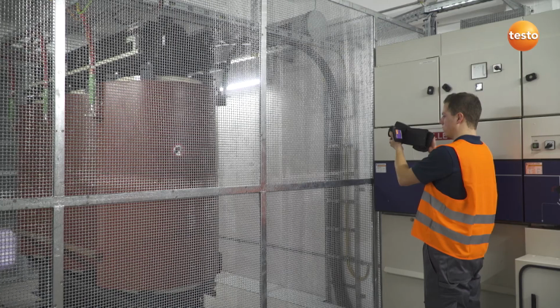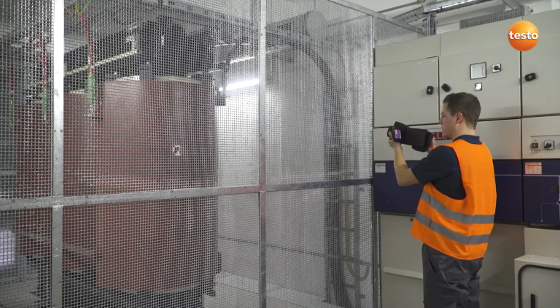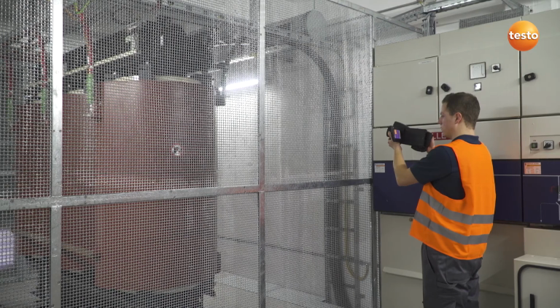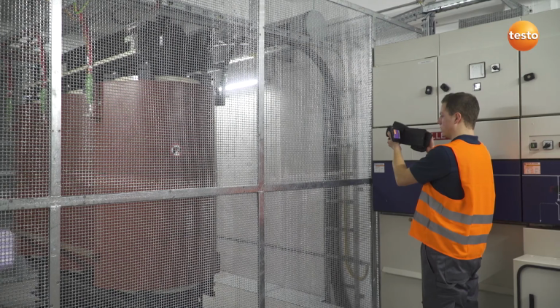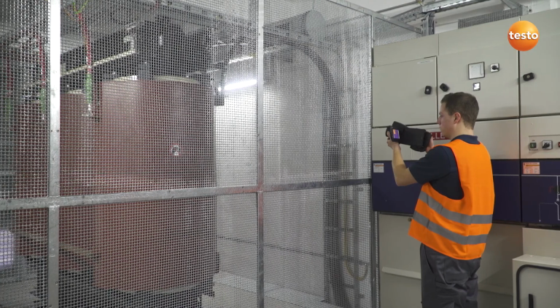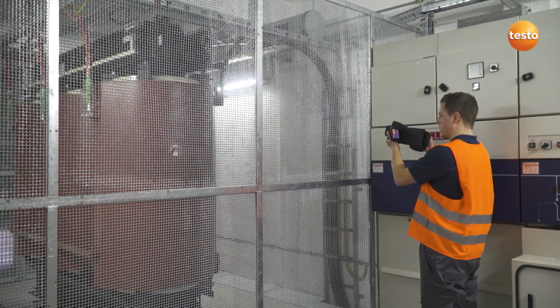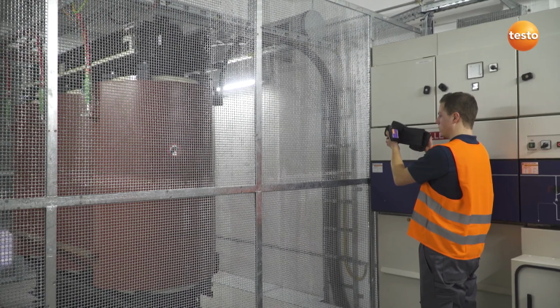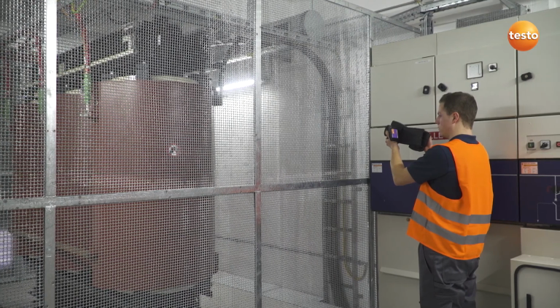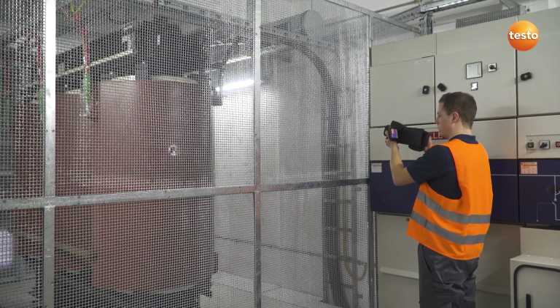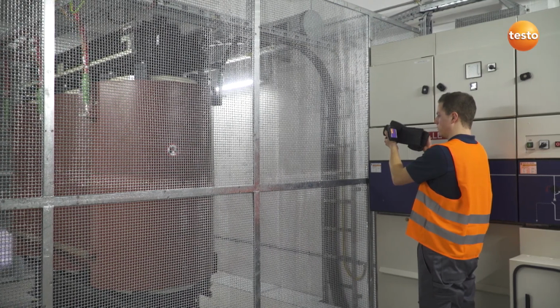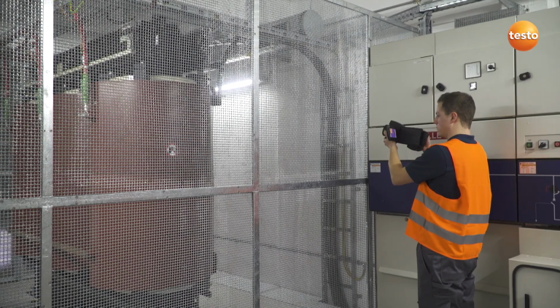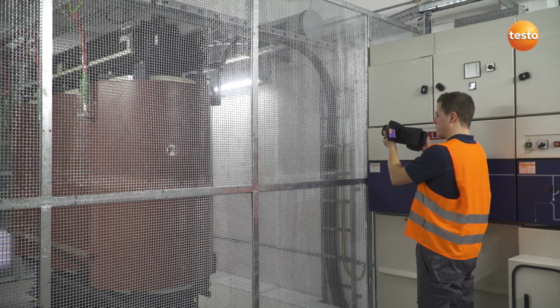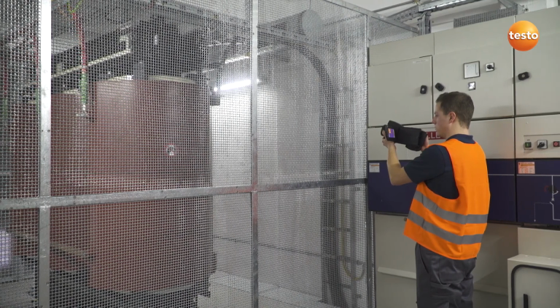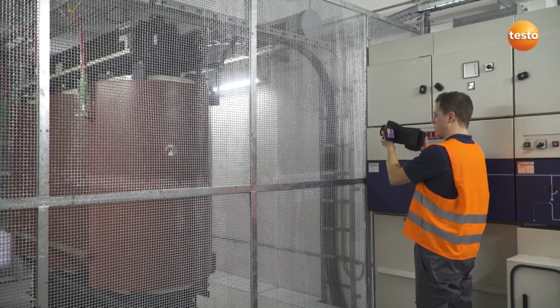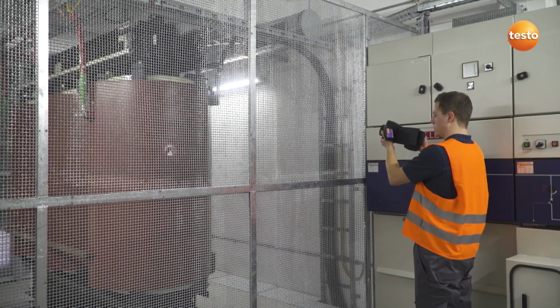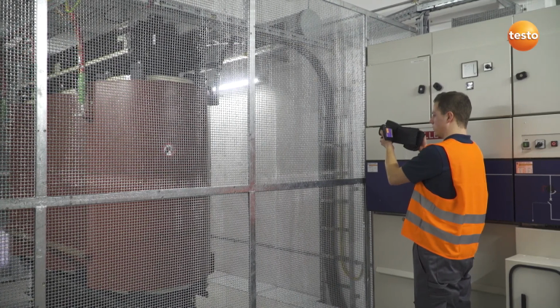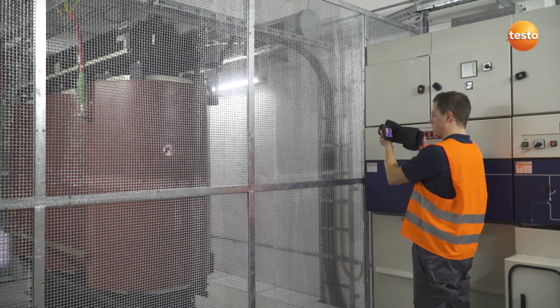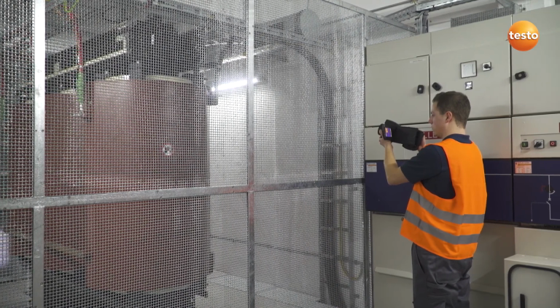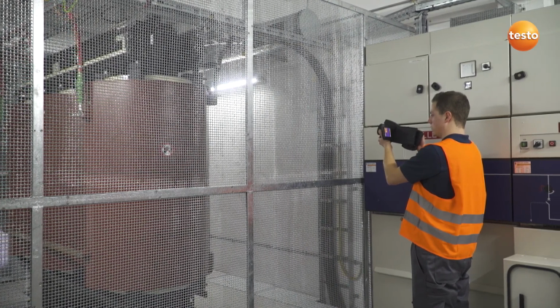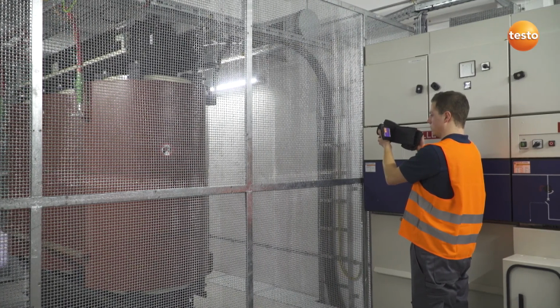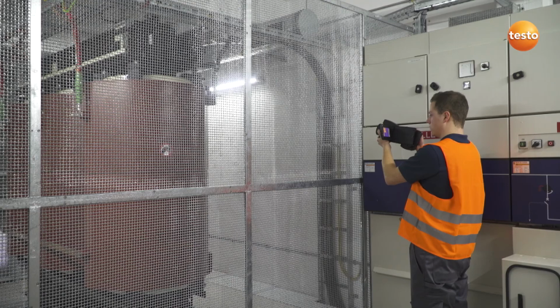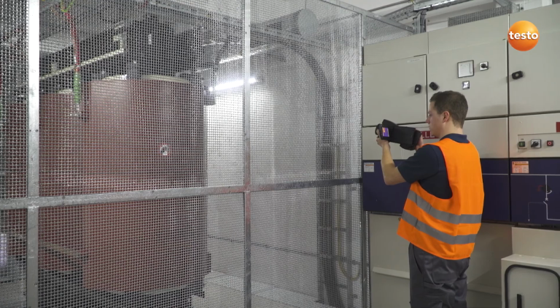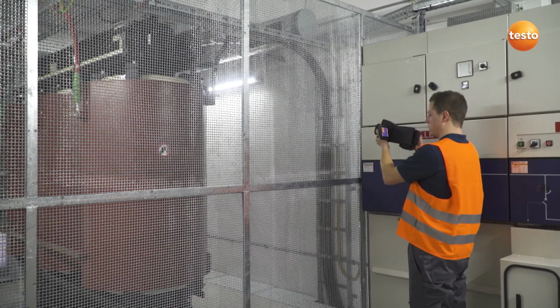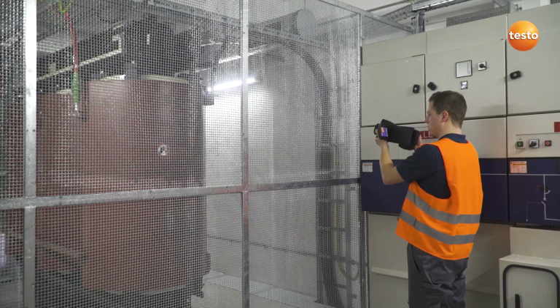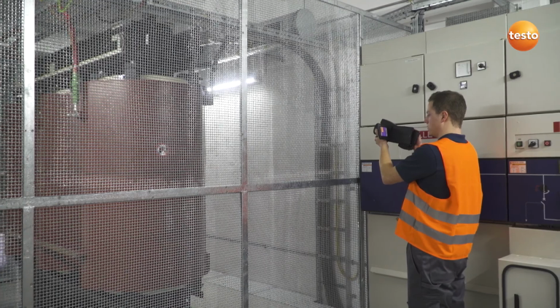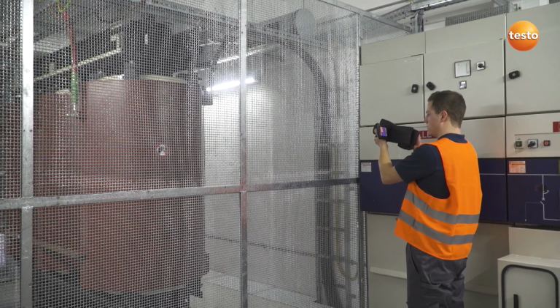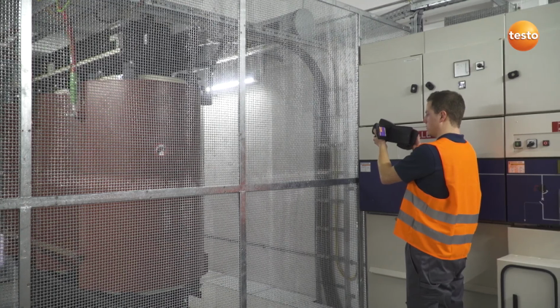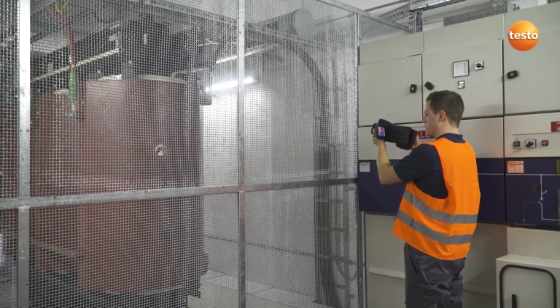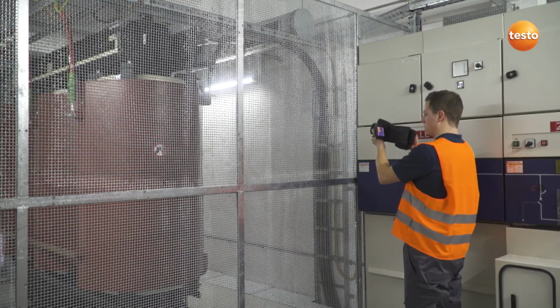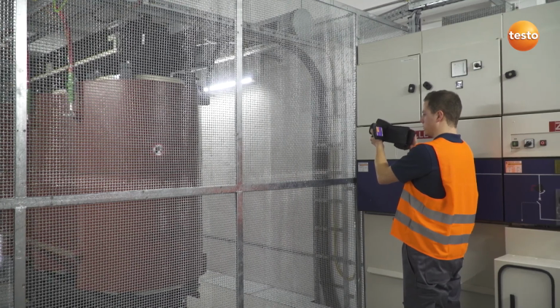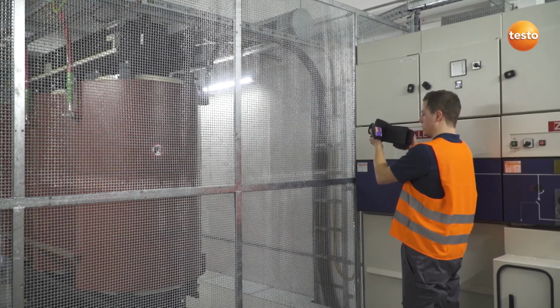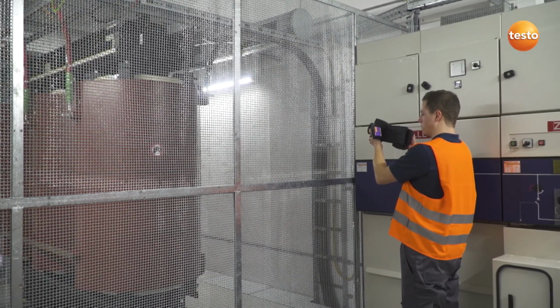We then check the connections and insulation of this transformer. All in order here.